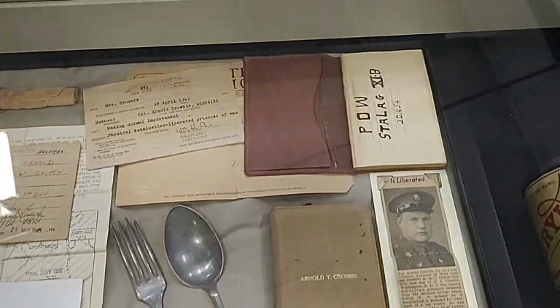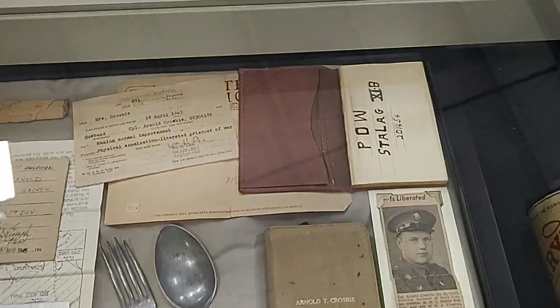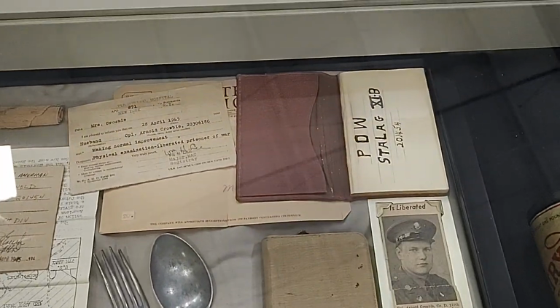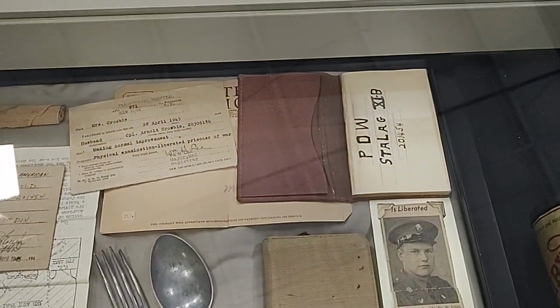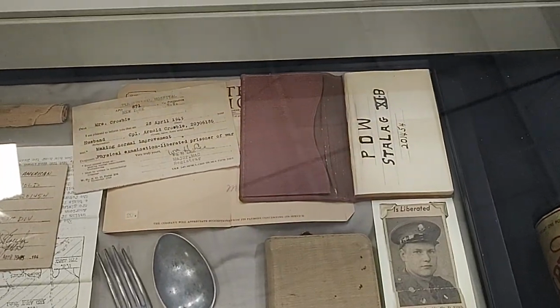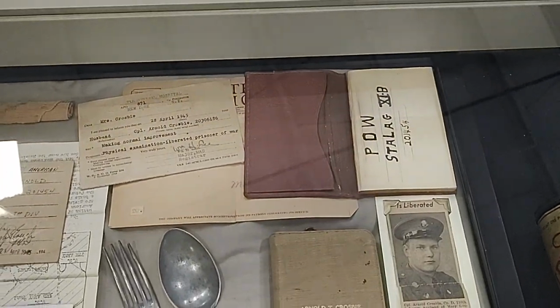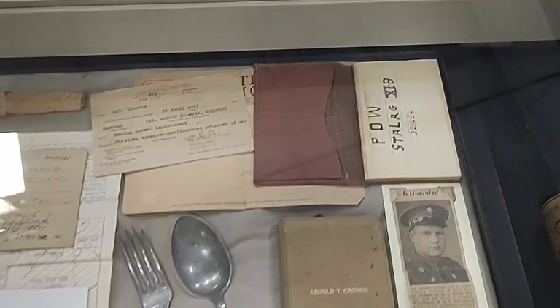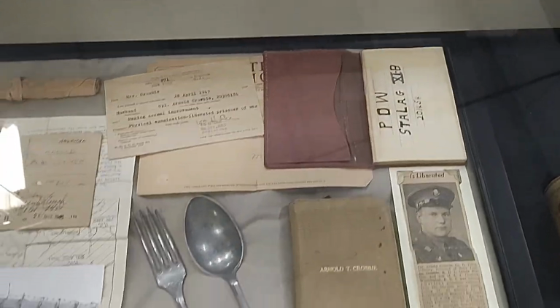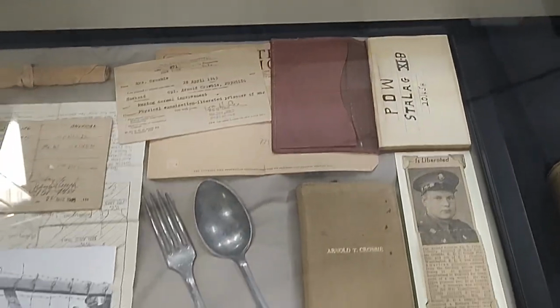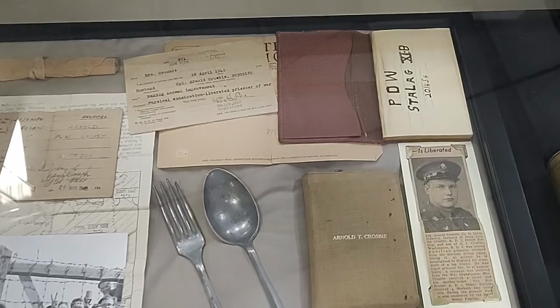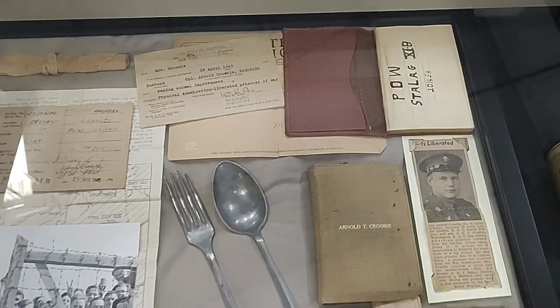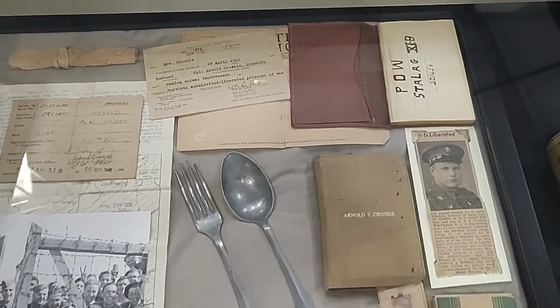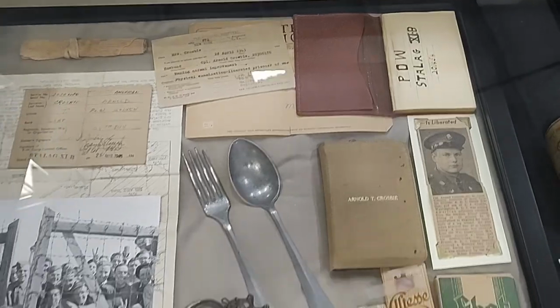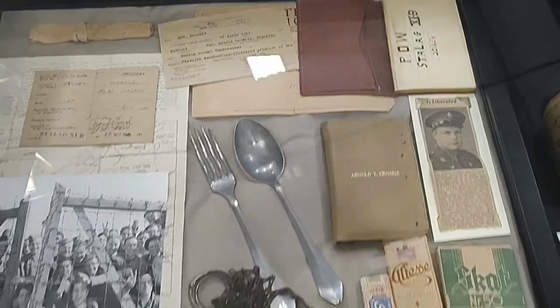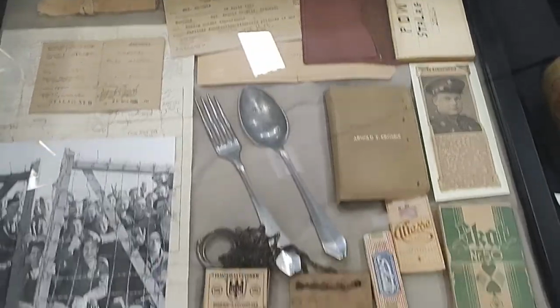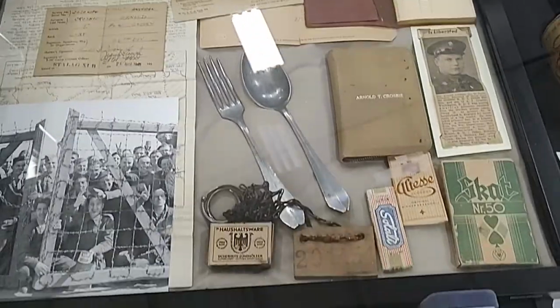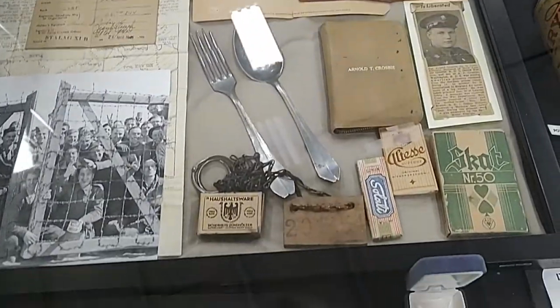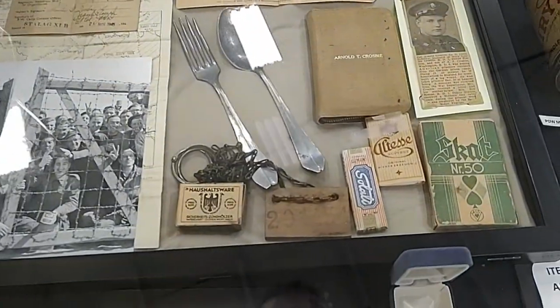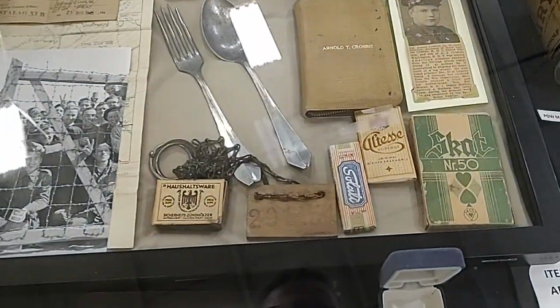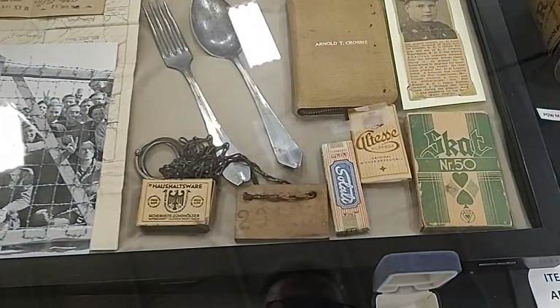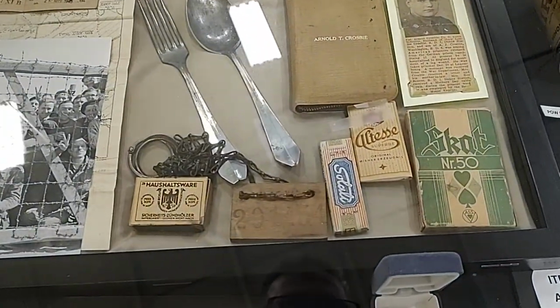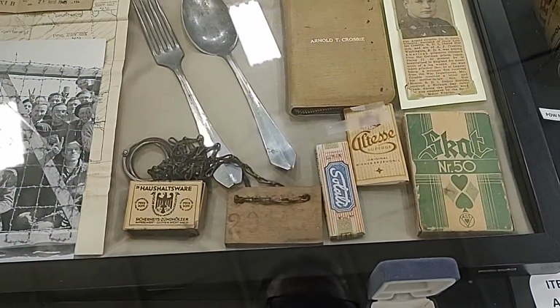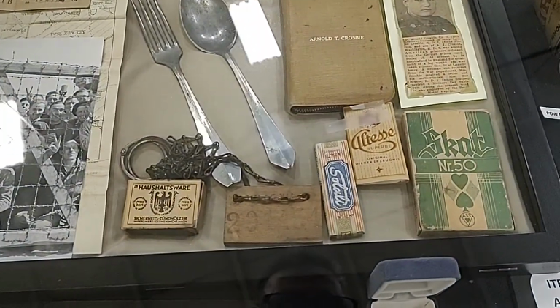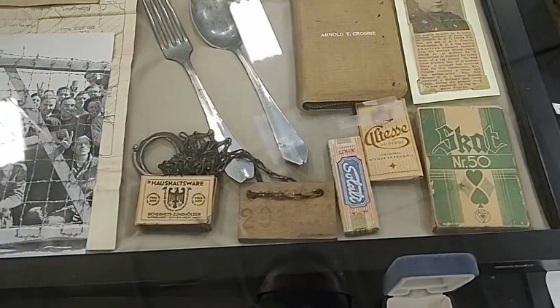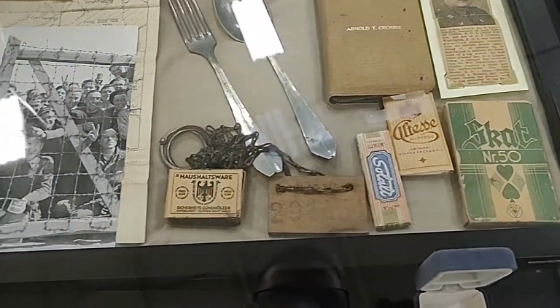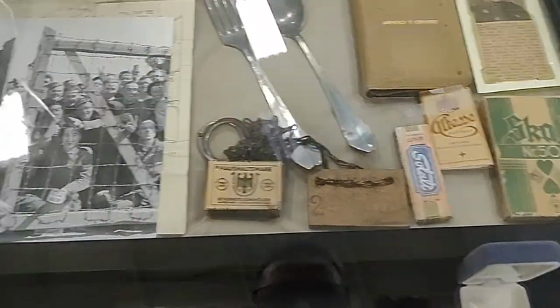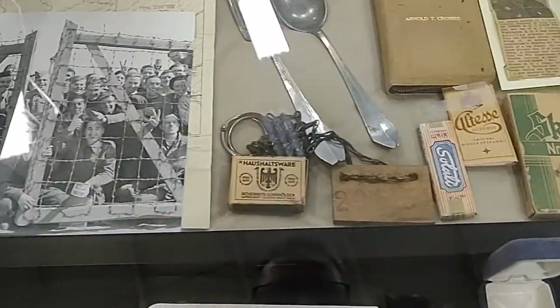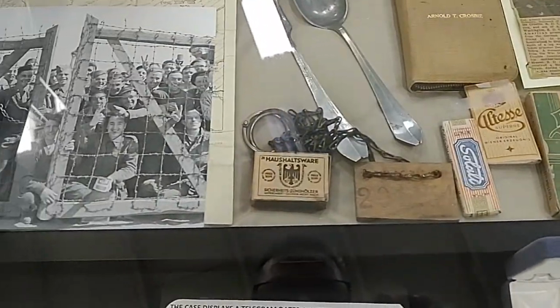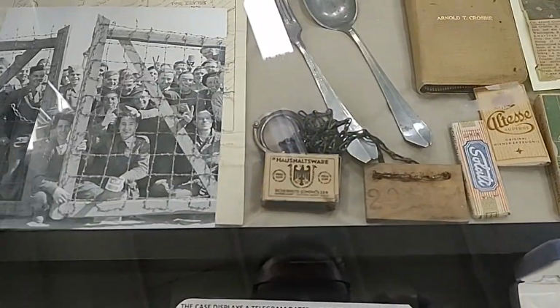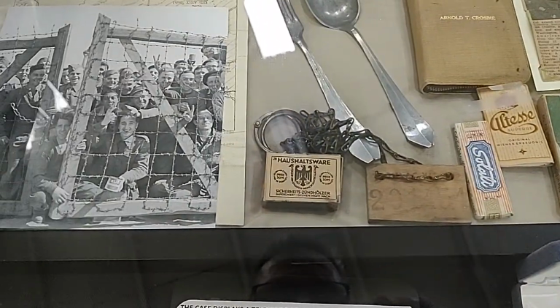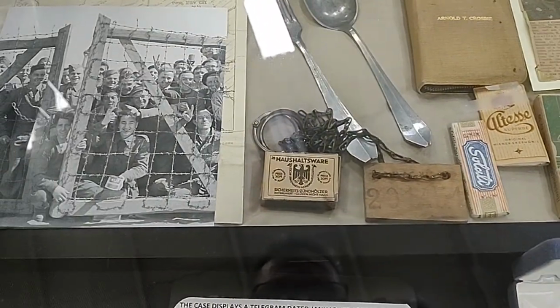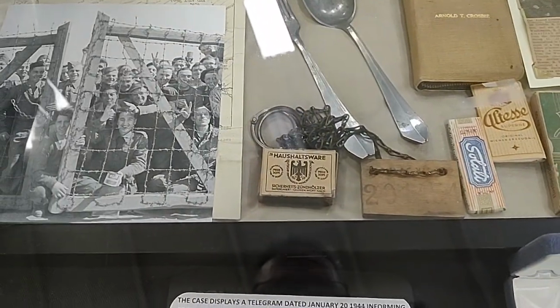There's a collection here — a book, a German deck of cards, matches.